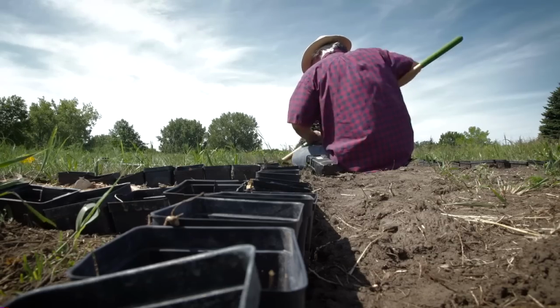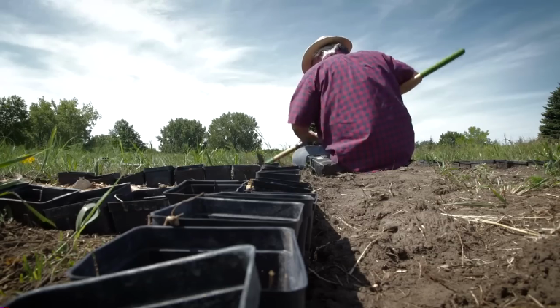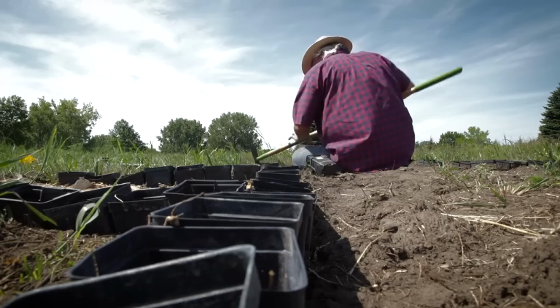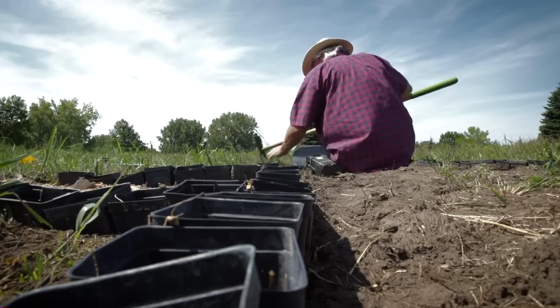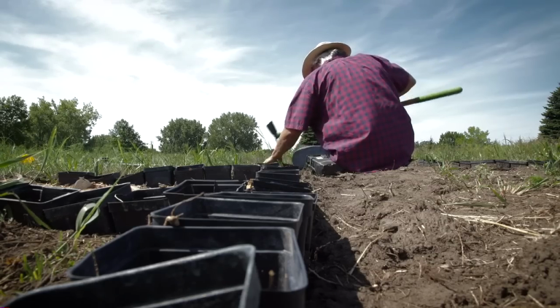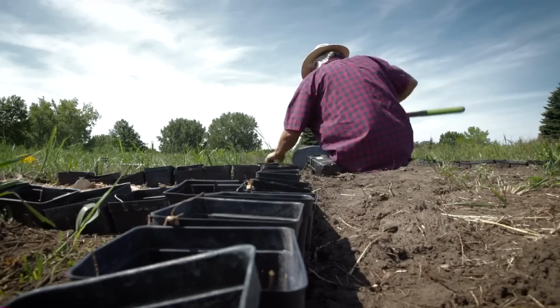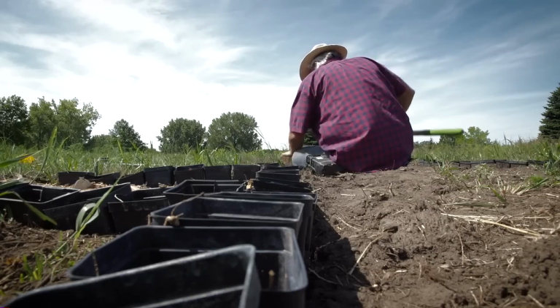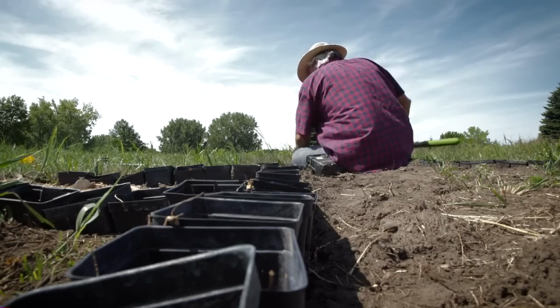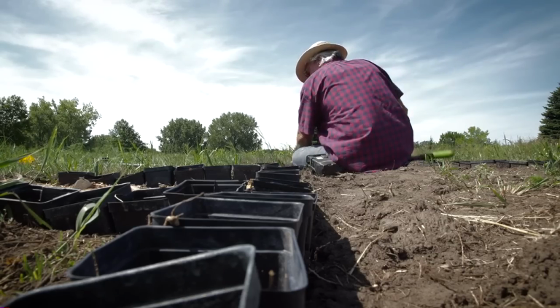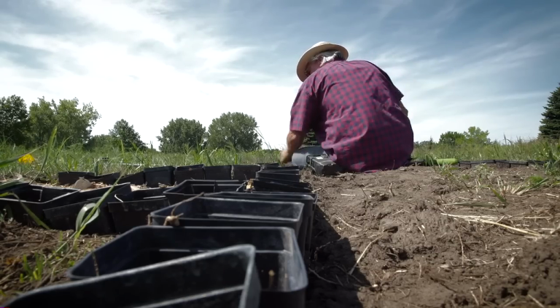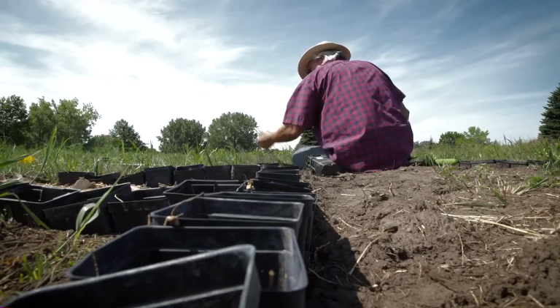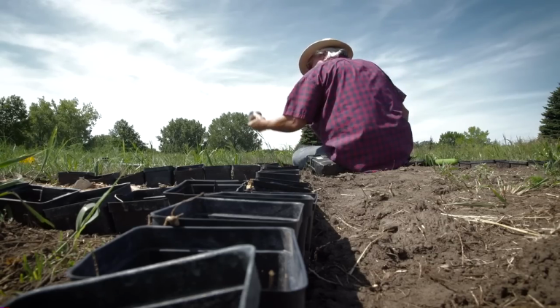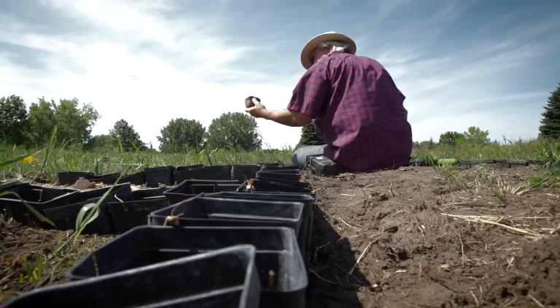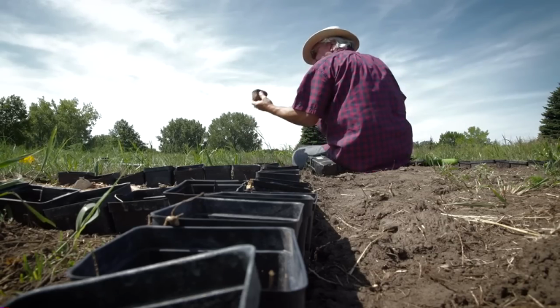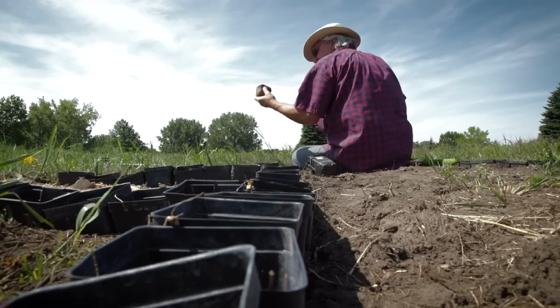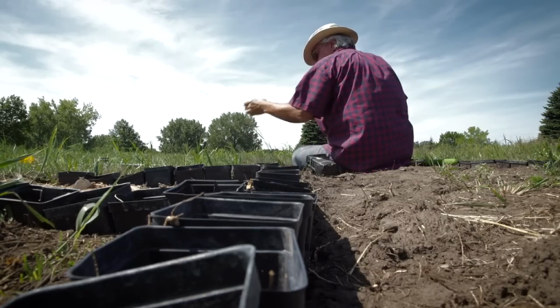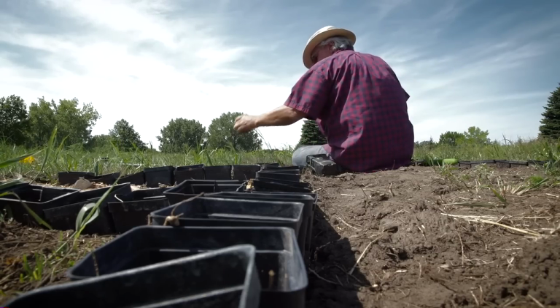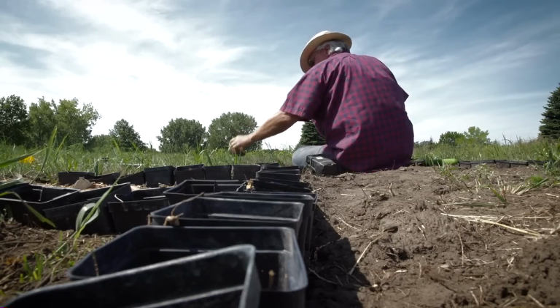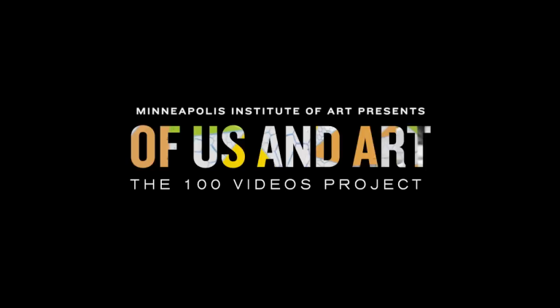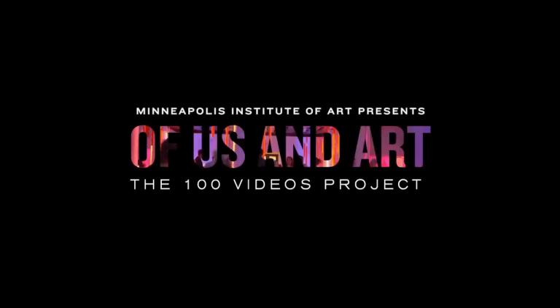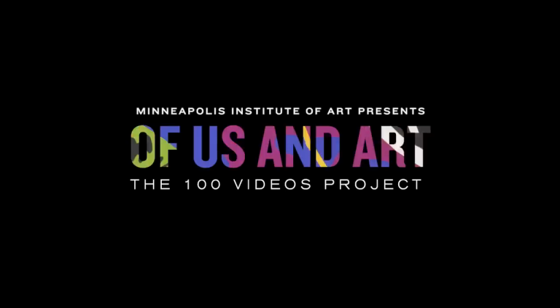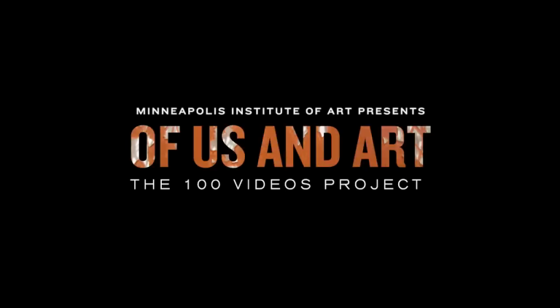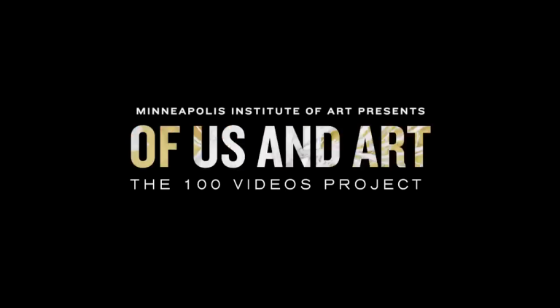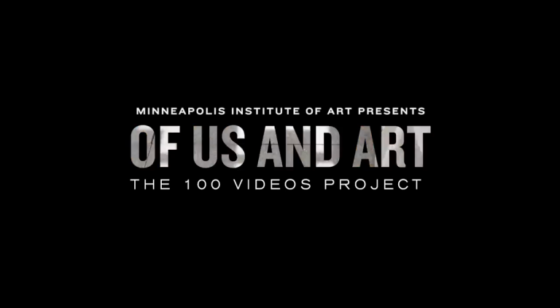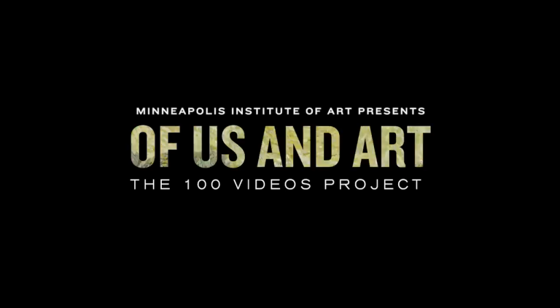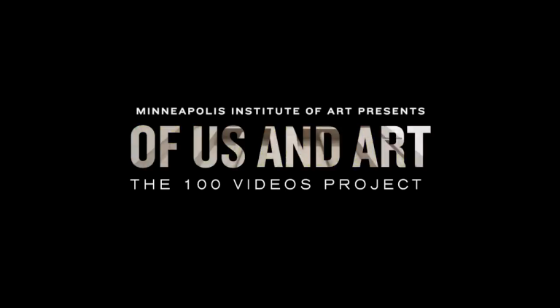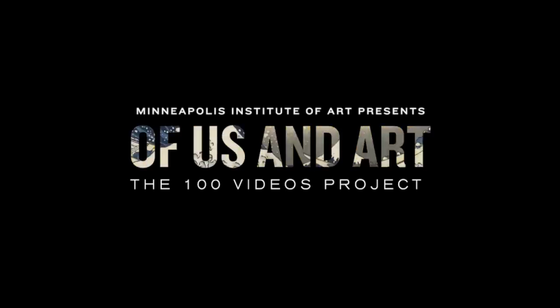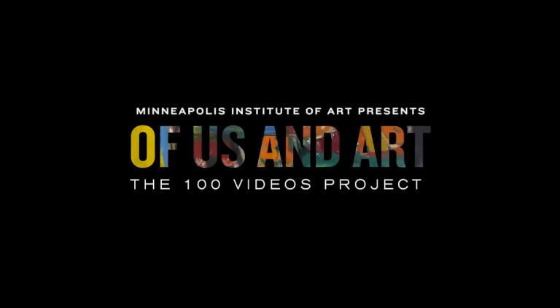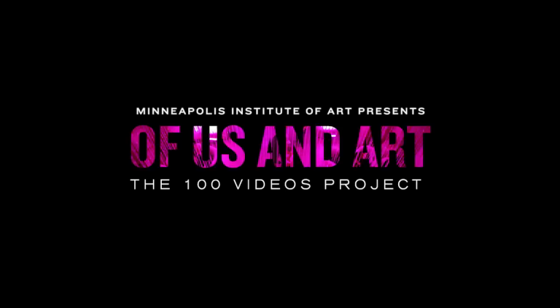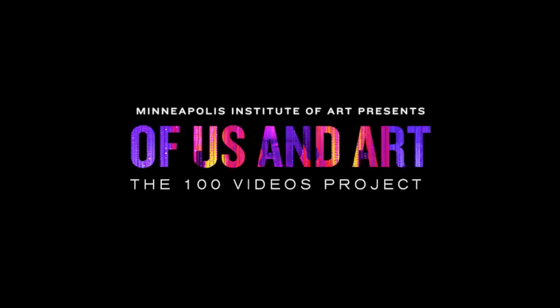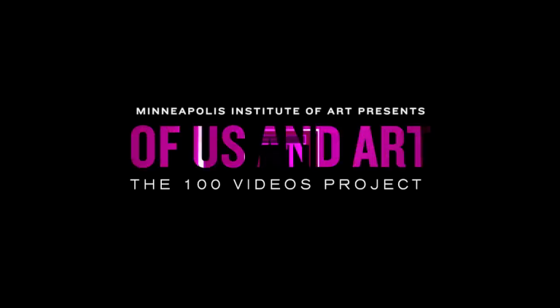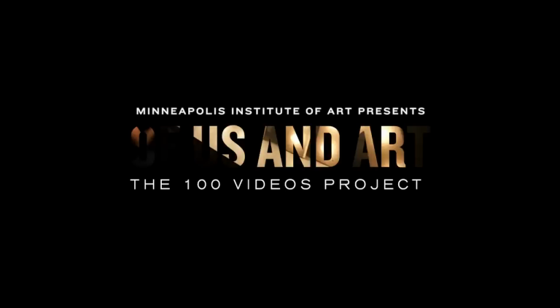A lot of rocks in this field. I feel like I should do something with them.